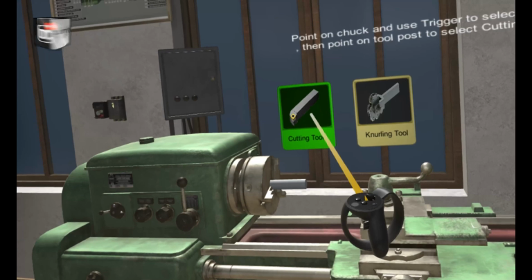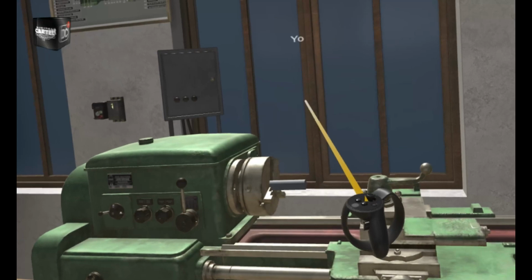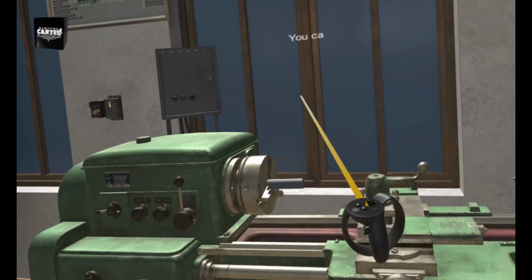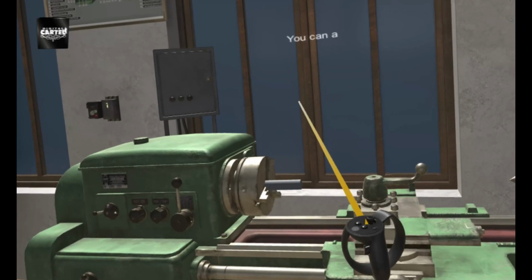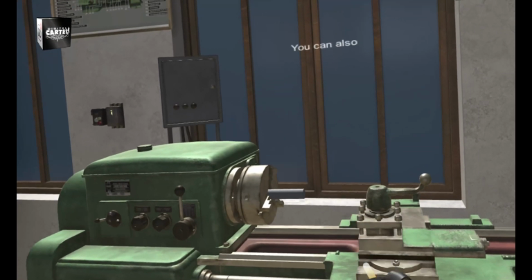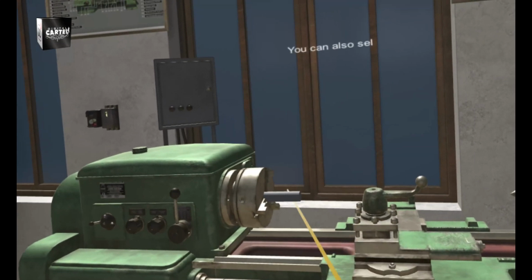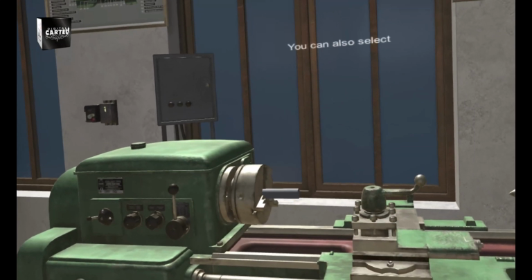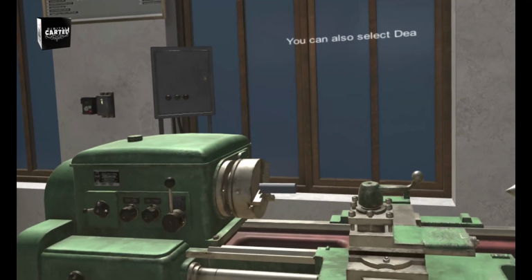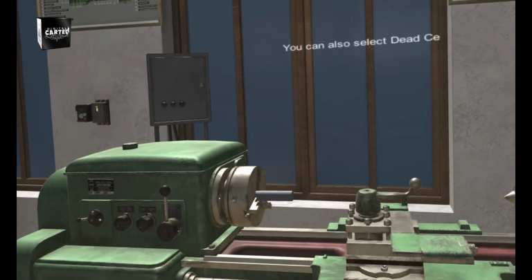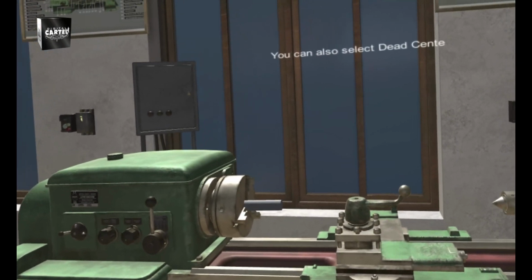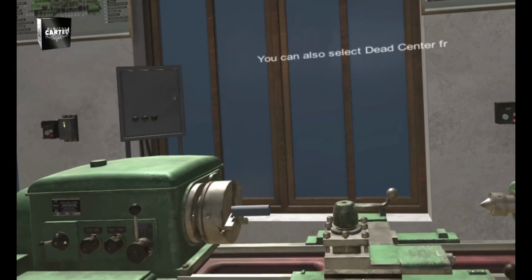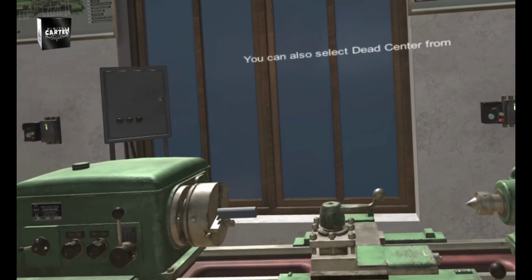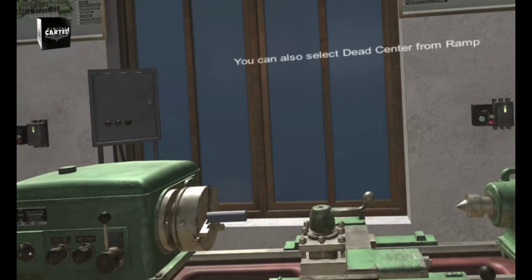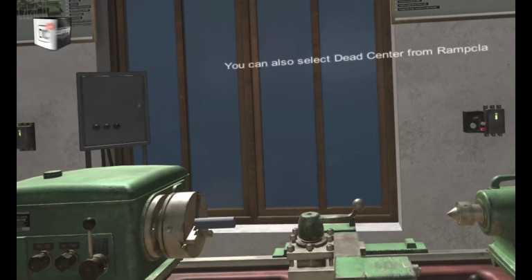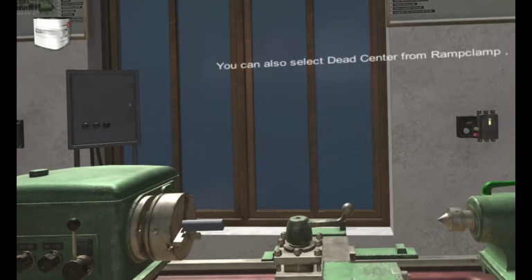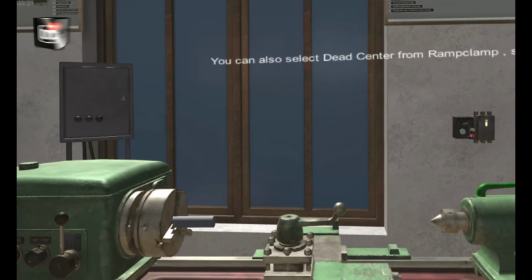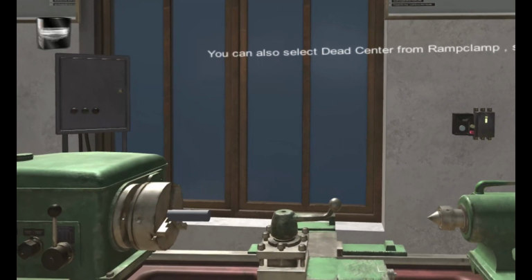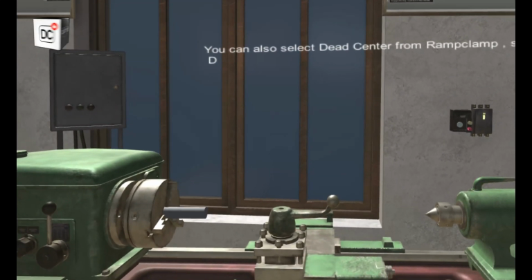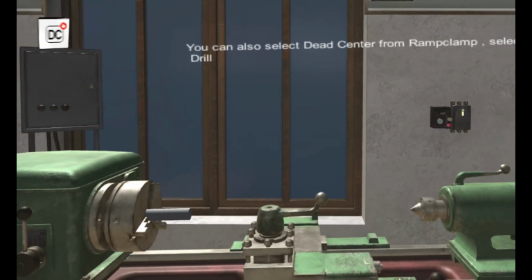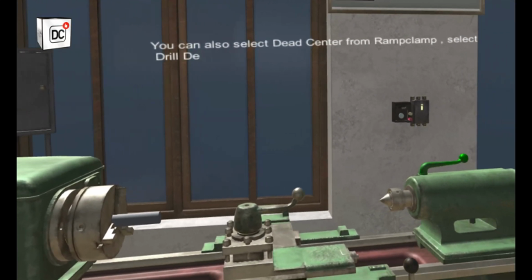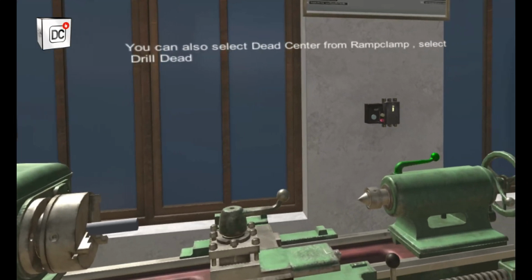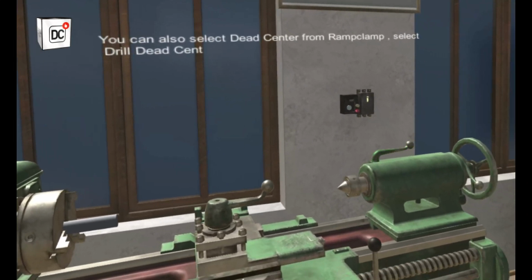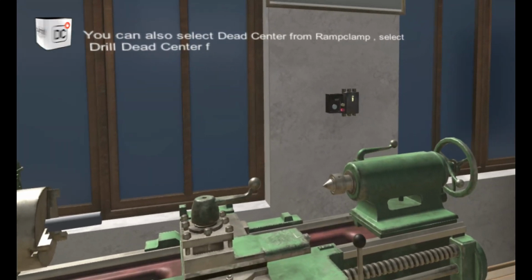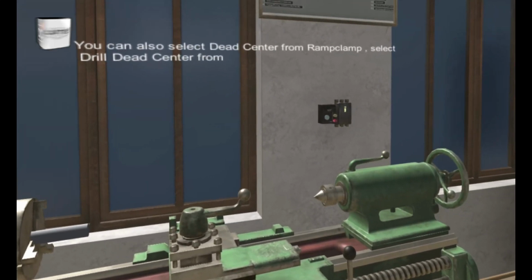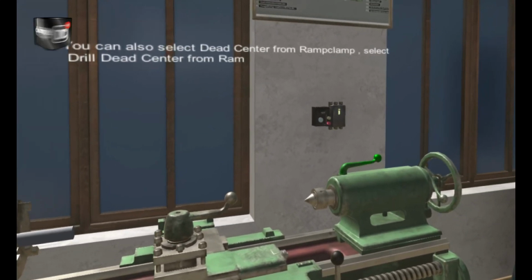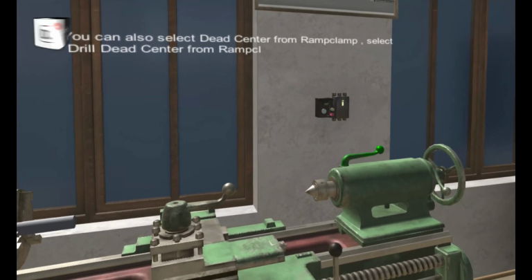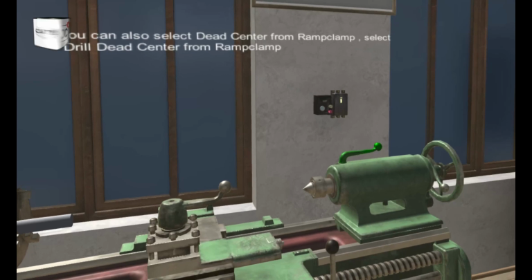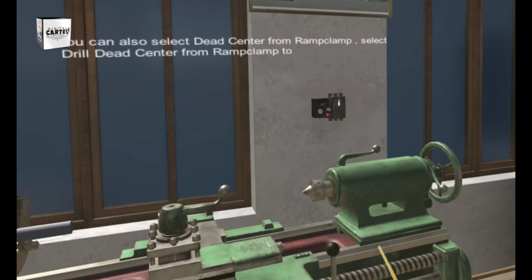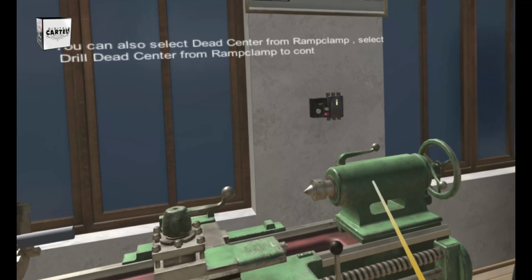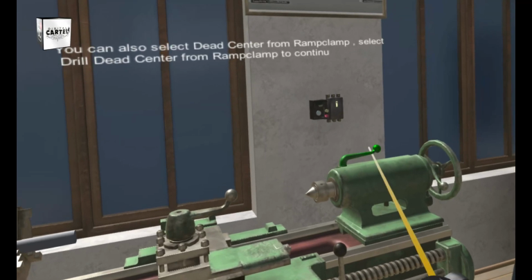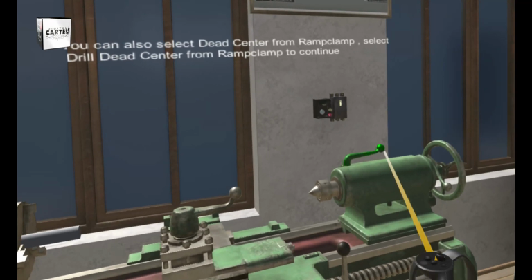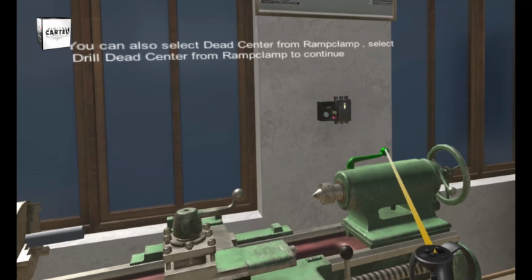You can also select a dead center from the ramp clamp. Select the drill dead center from the ramp clamp to continue.